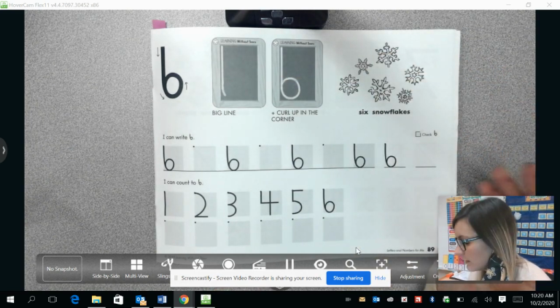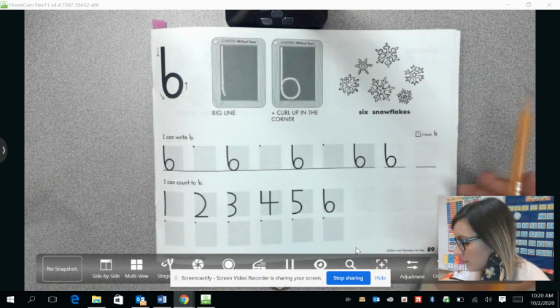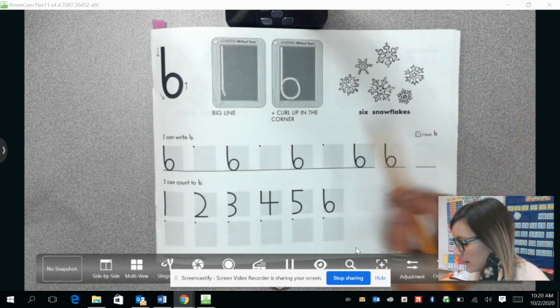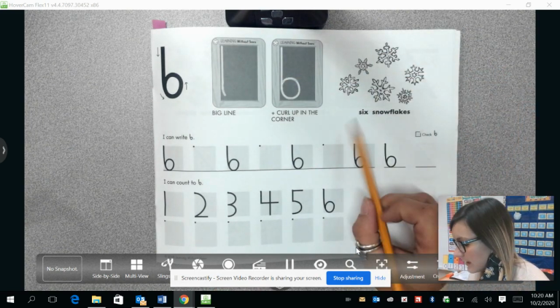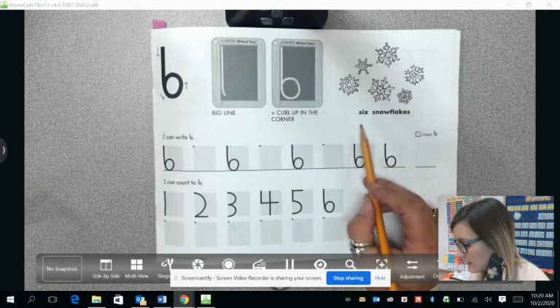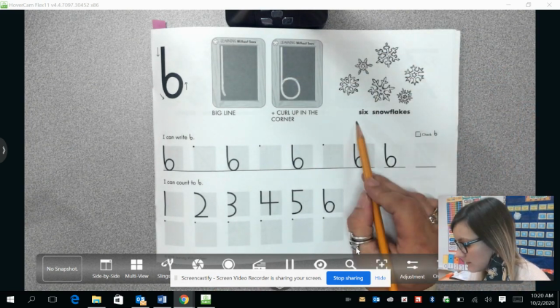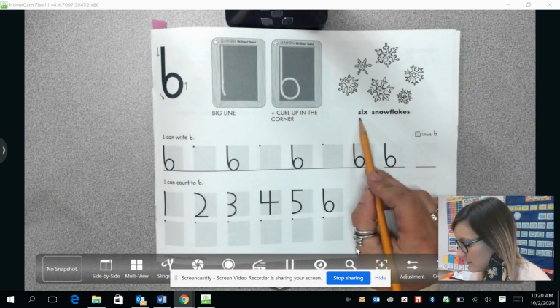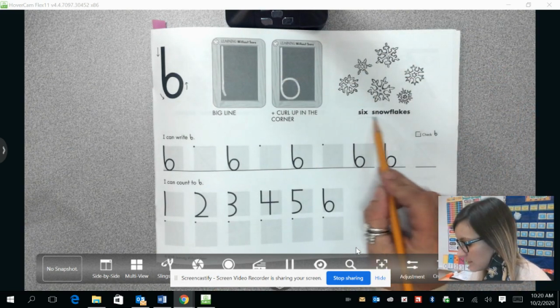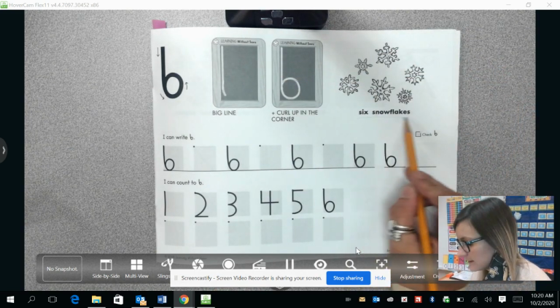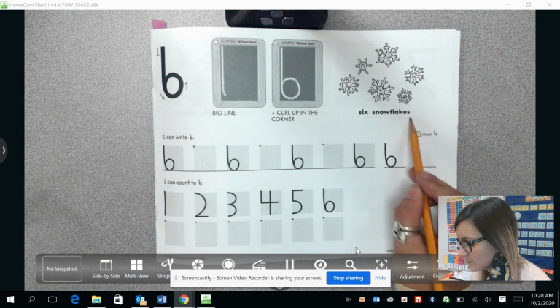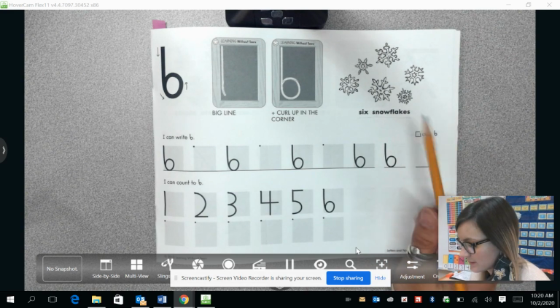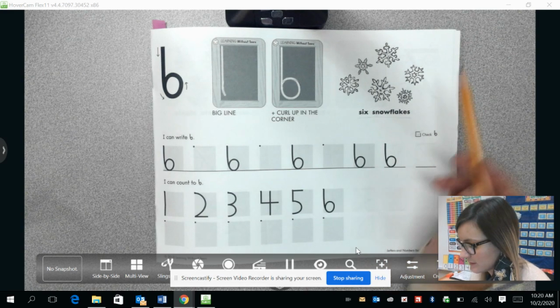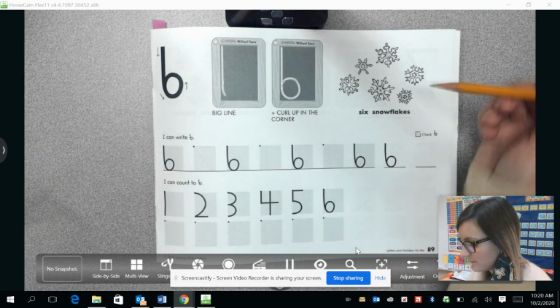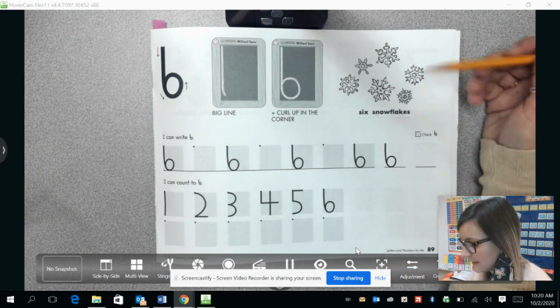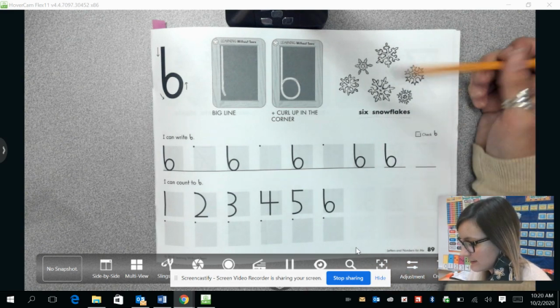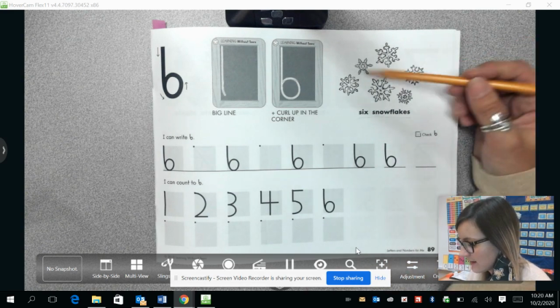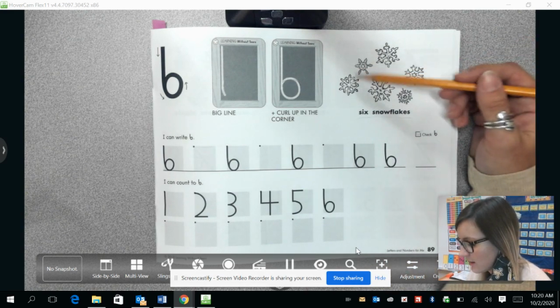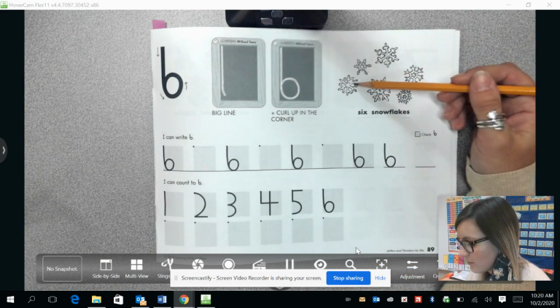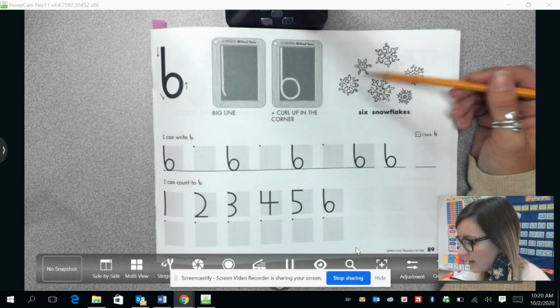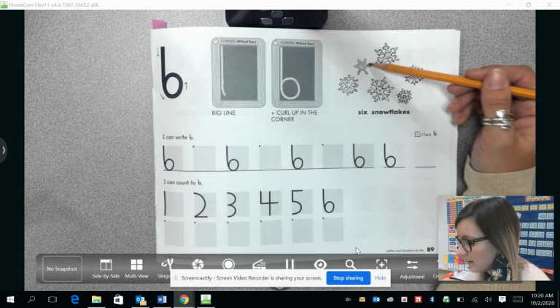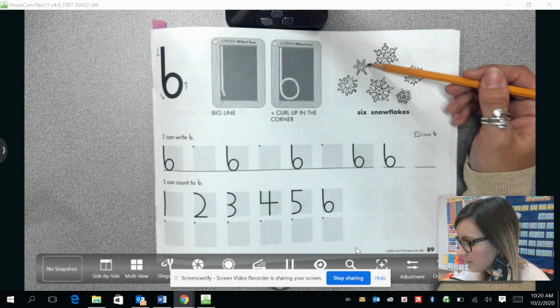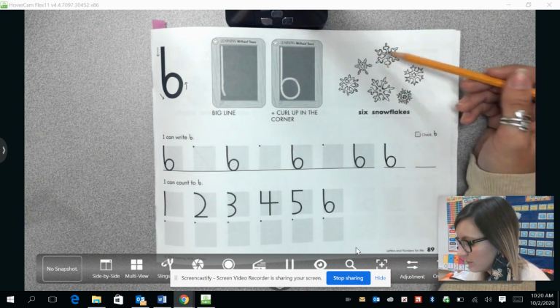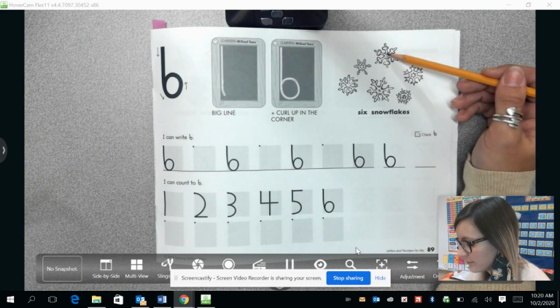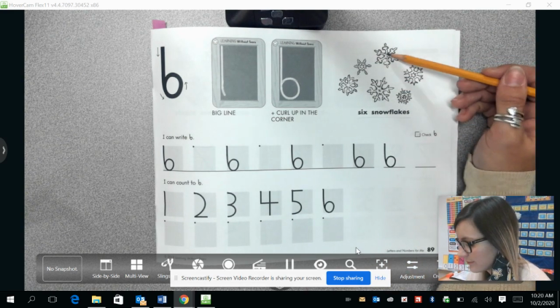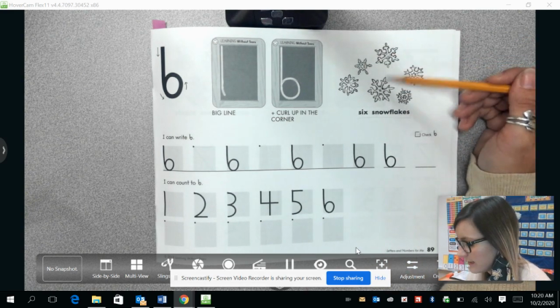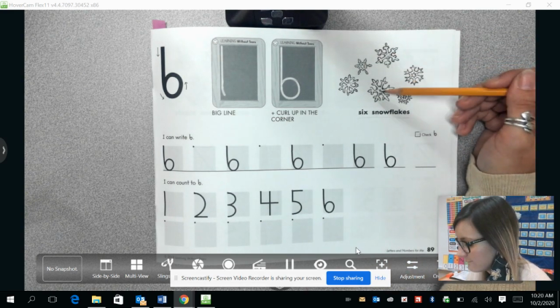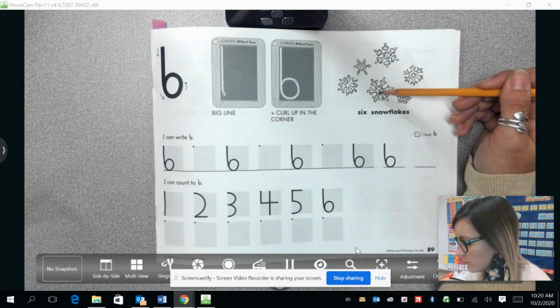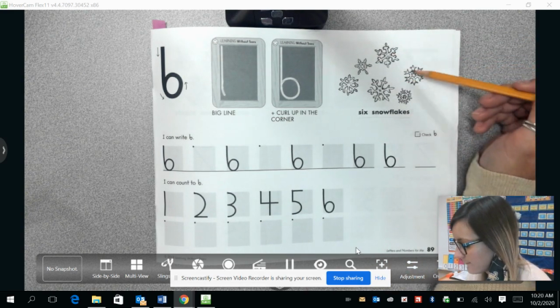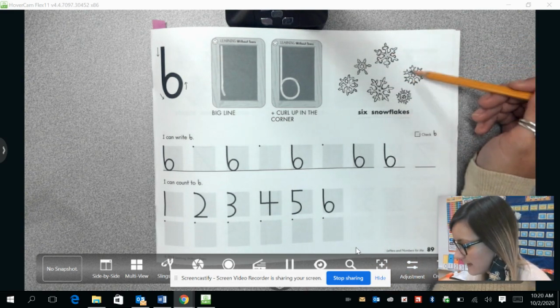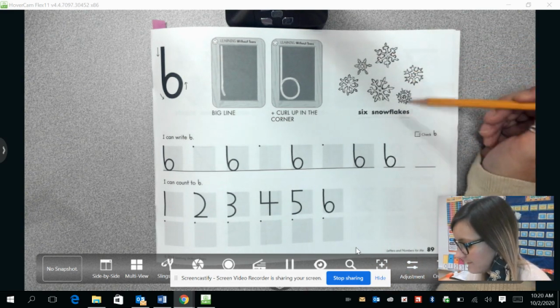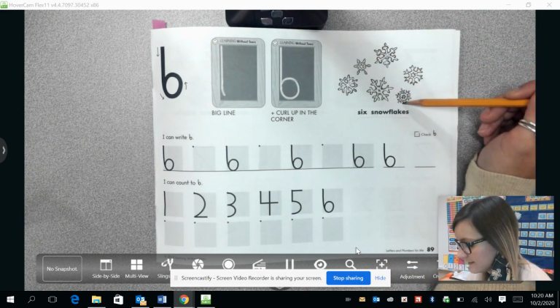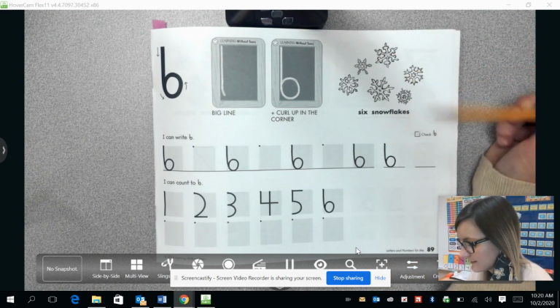We can count the number six with our snowflakes here. One, two, three, four, five, six.